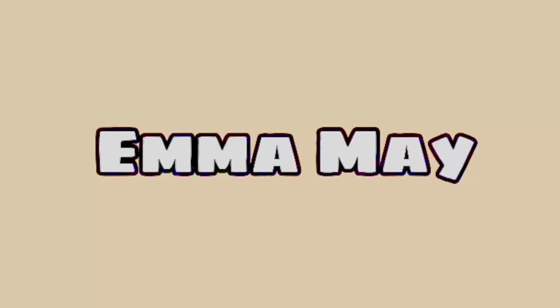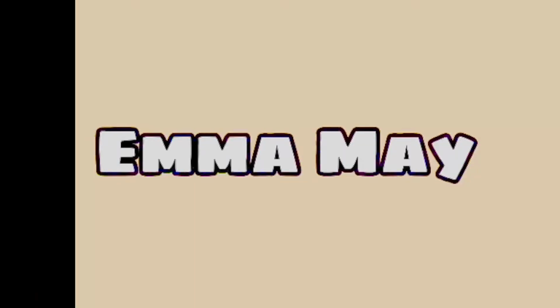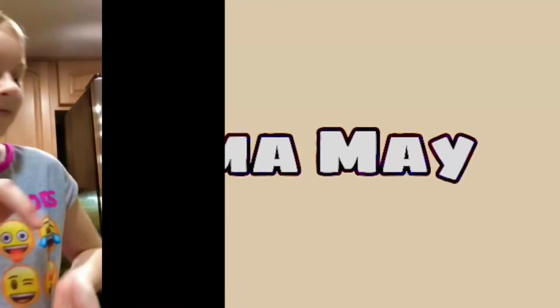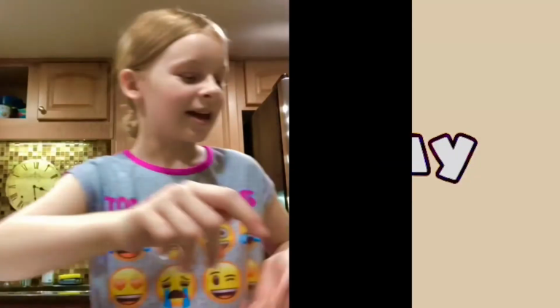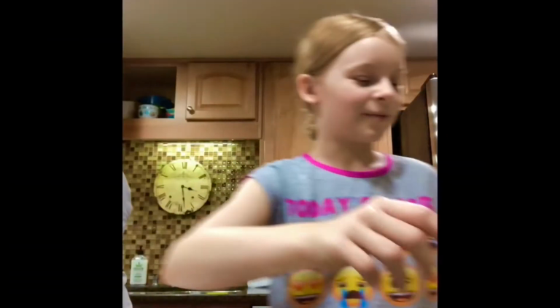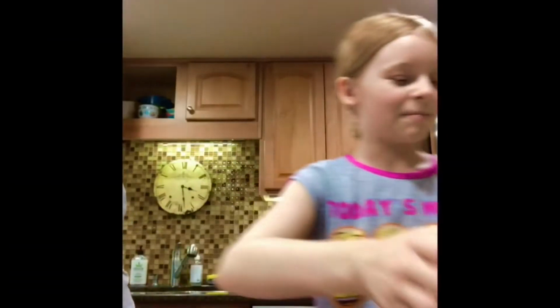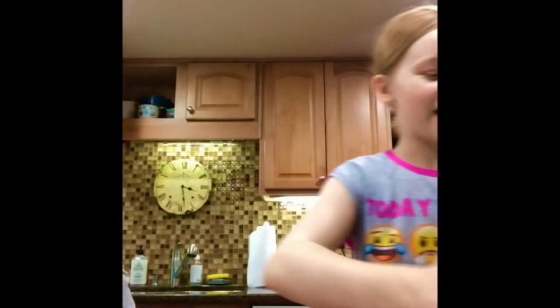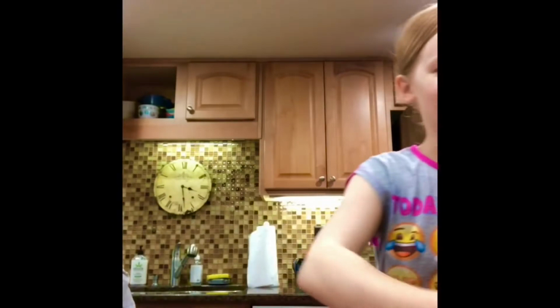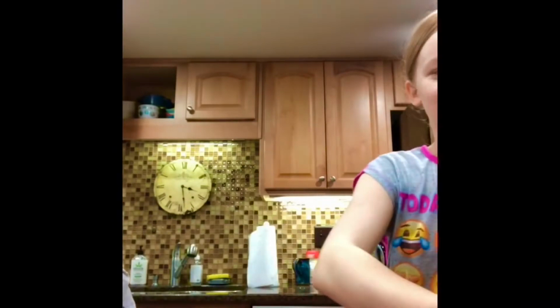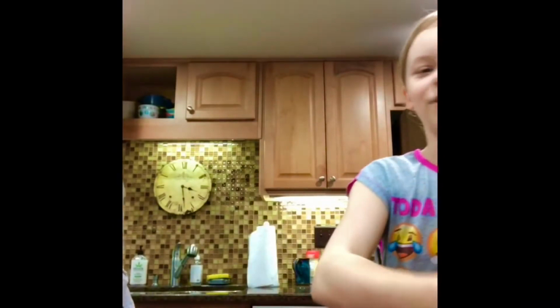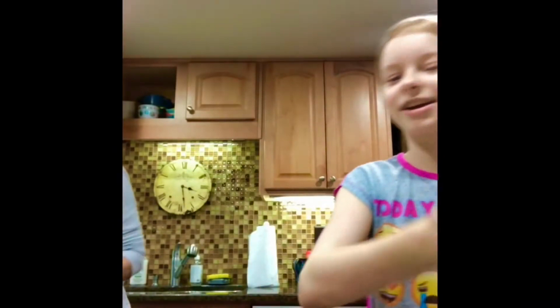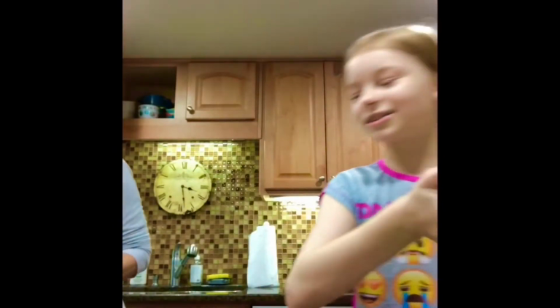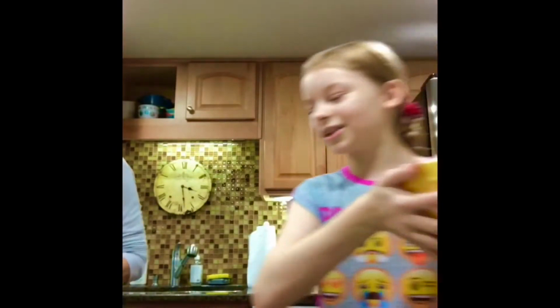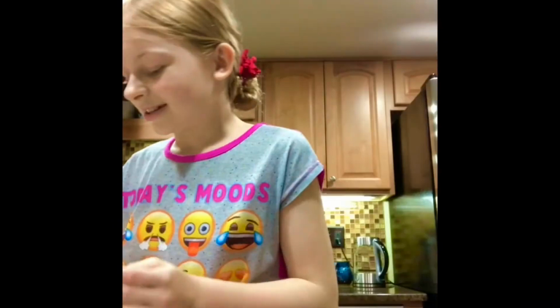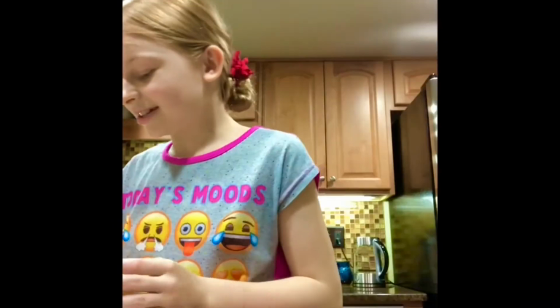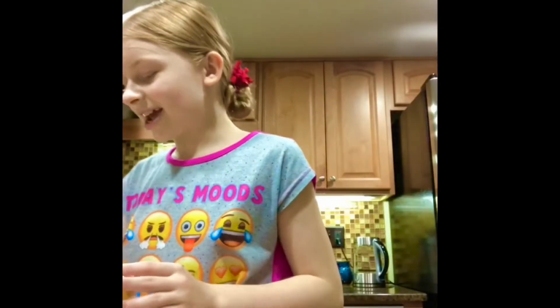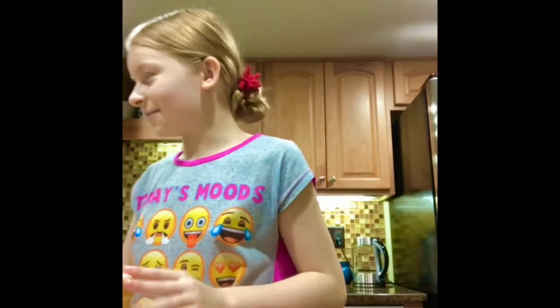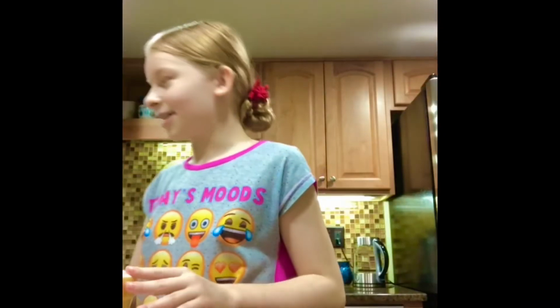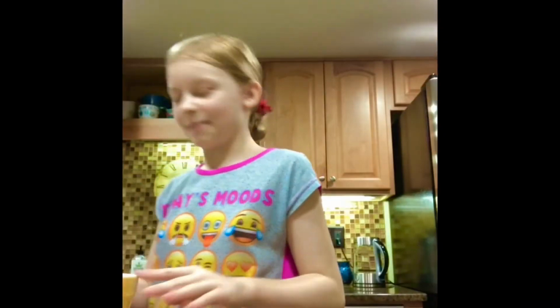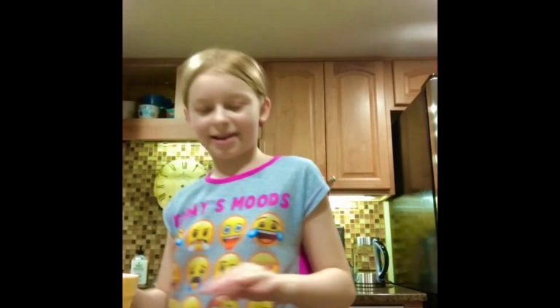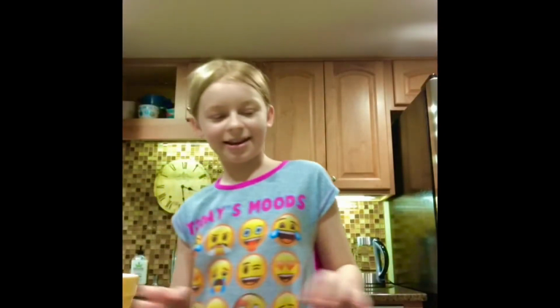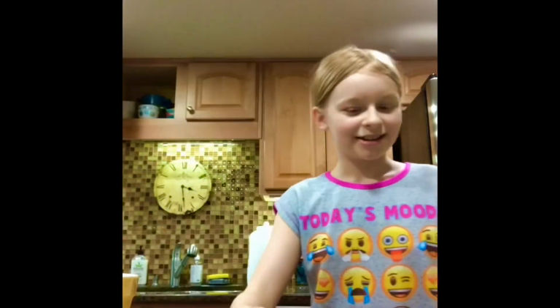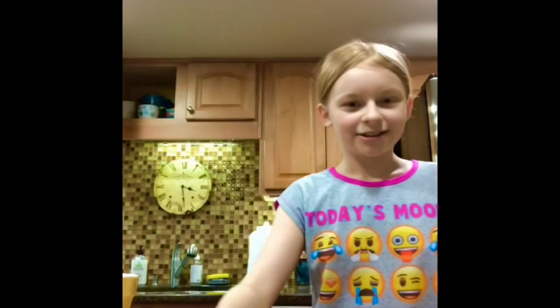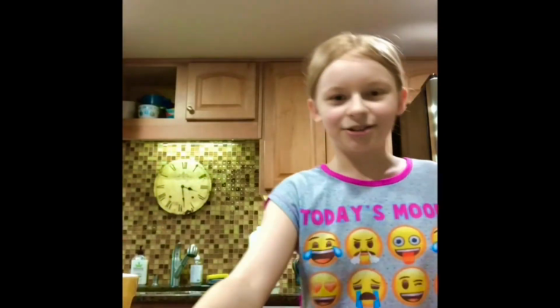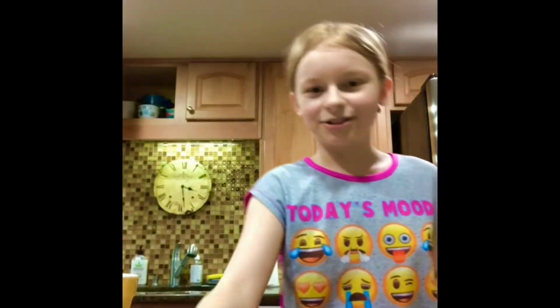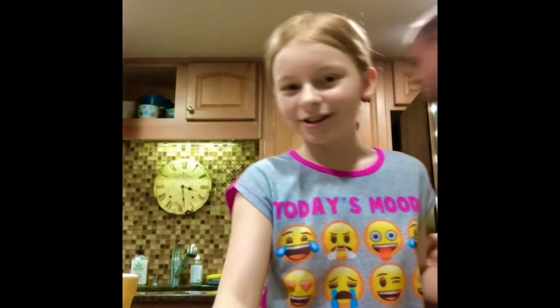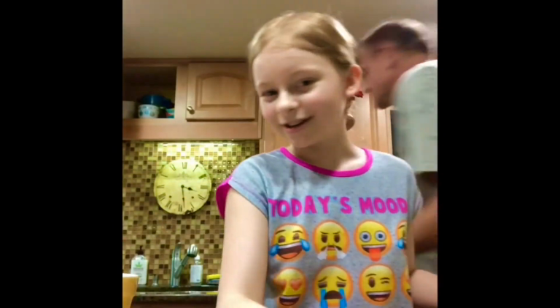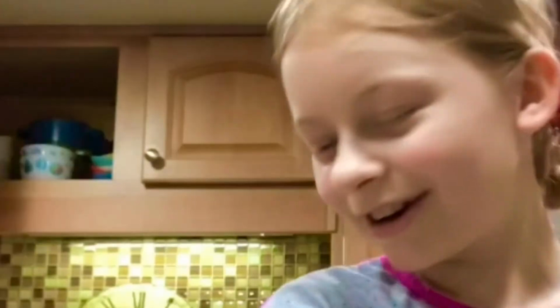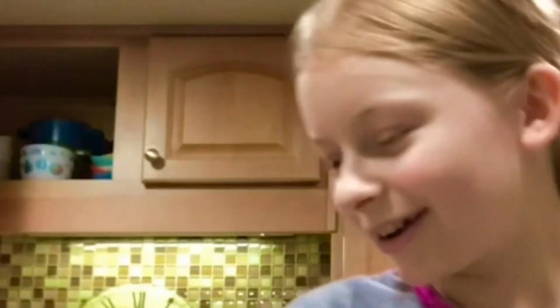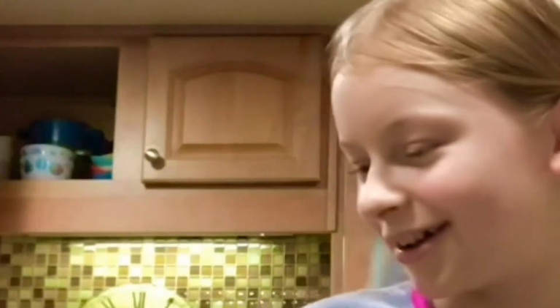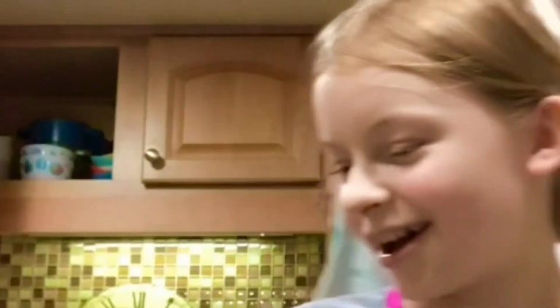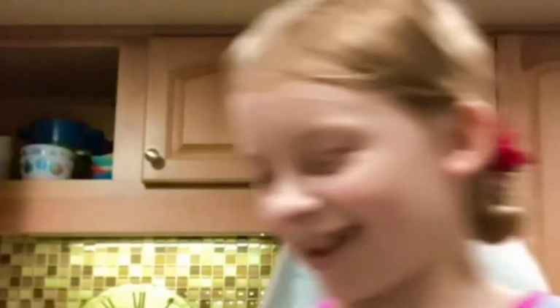And we're back with a cooking show. Today we are making sugar cookies.